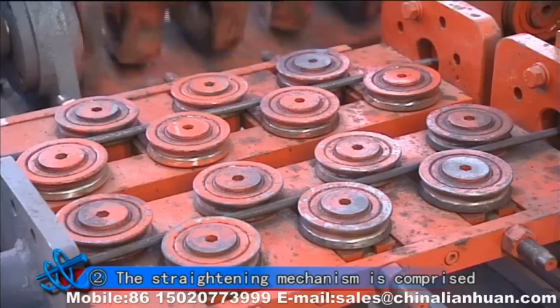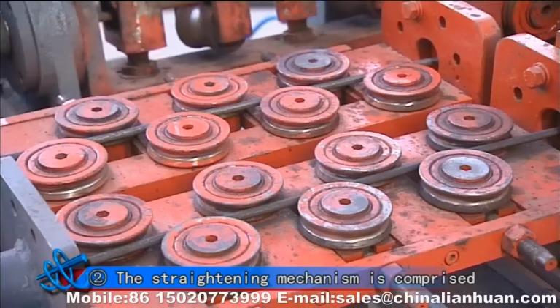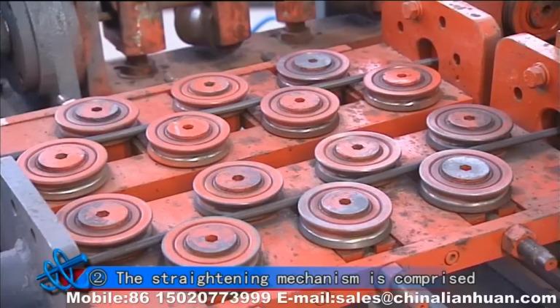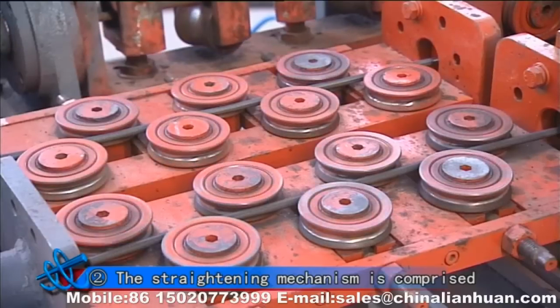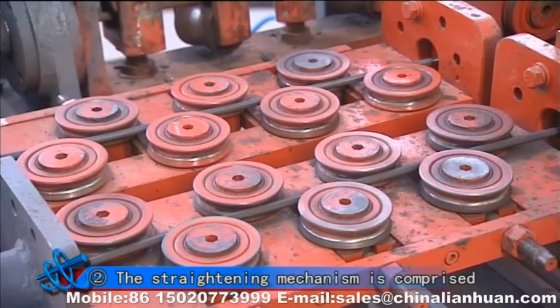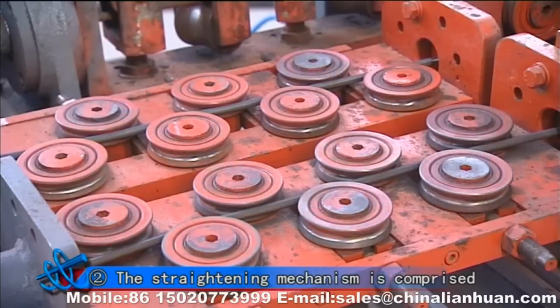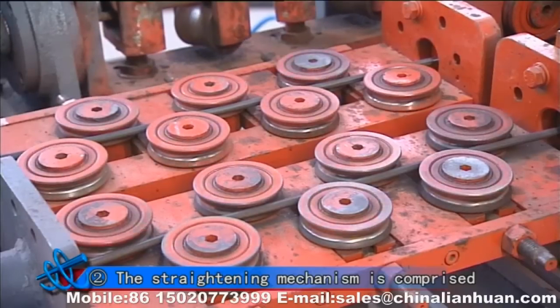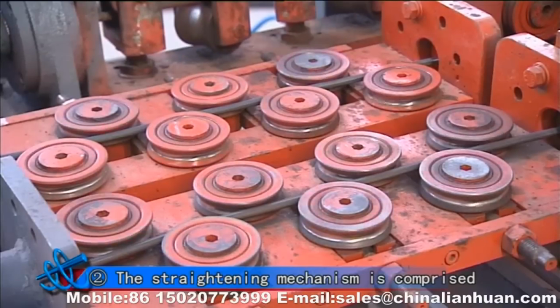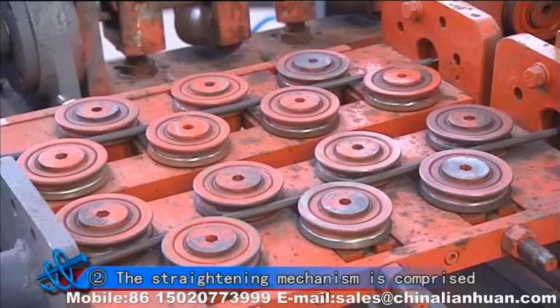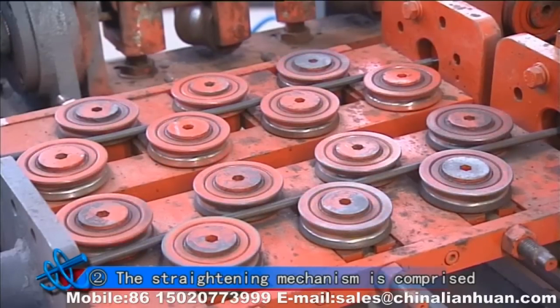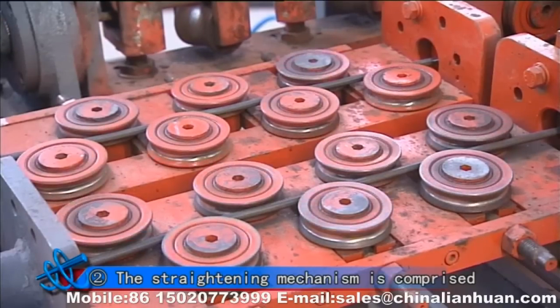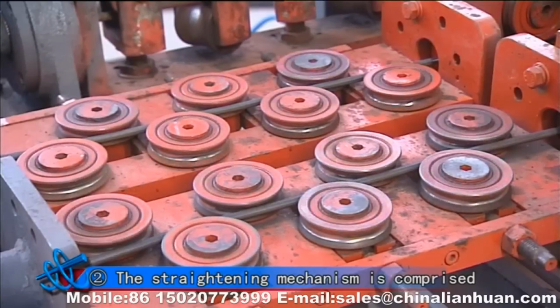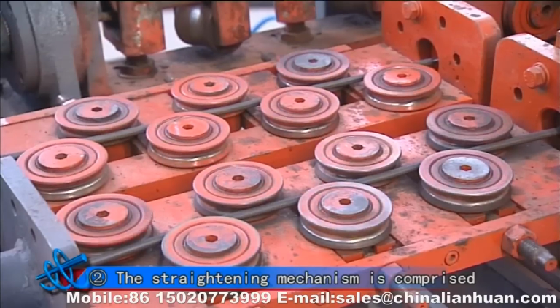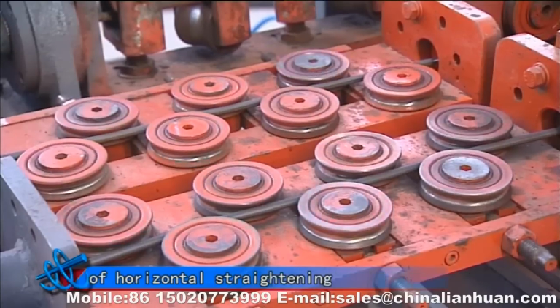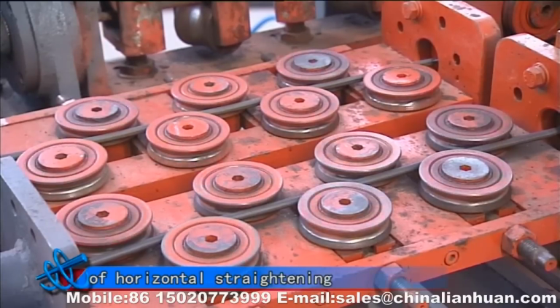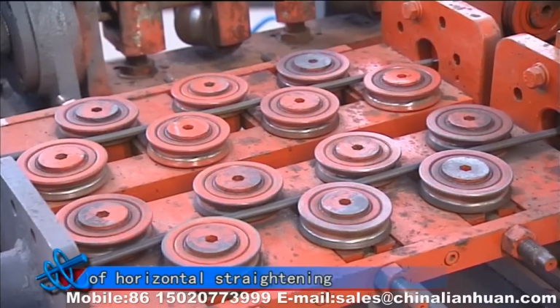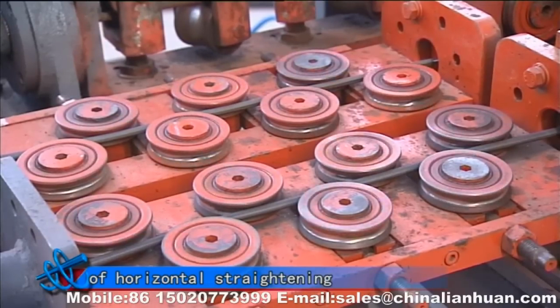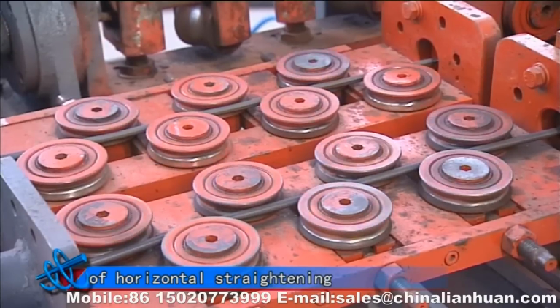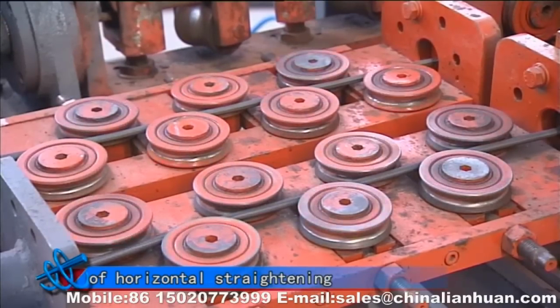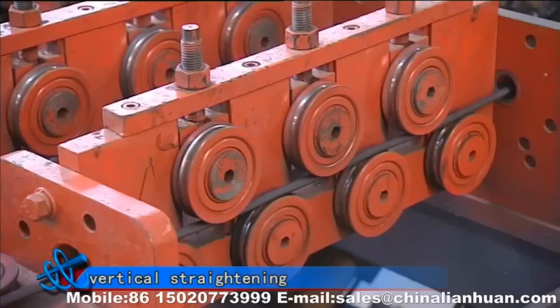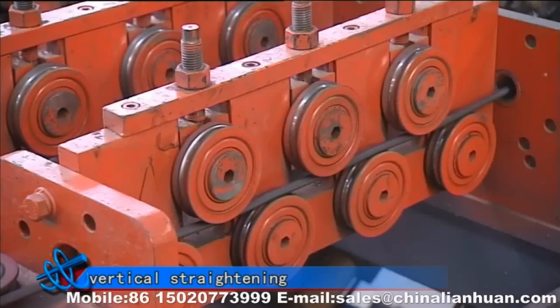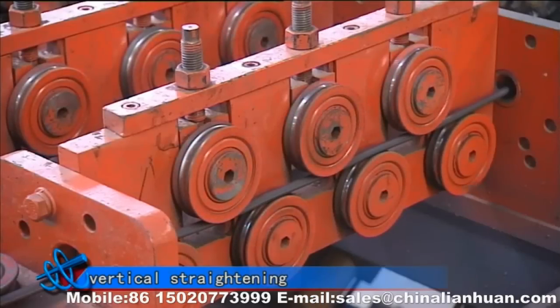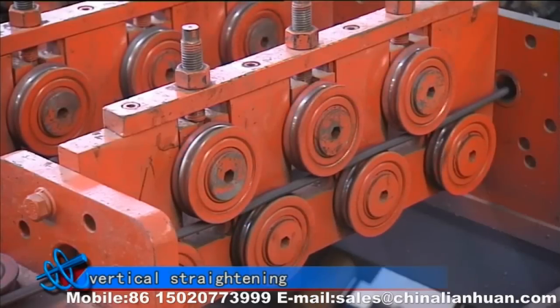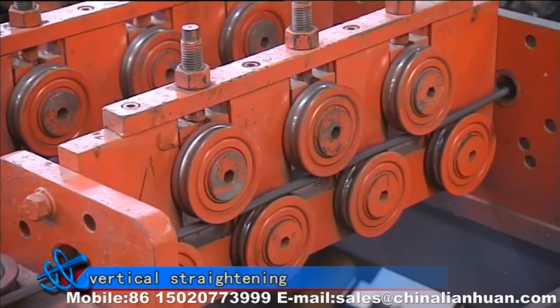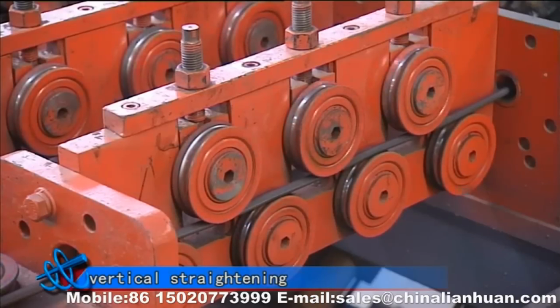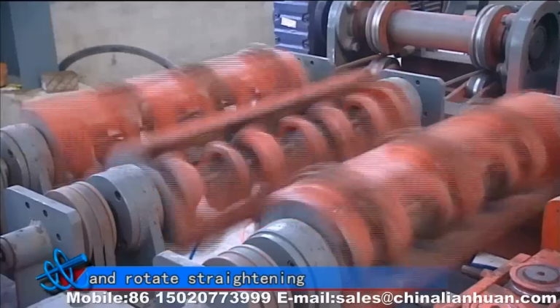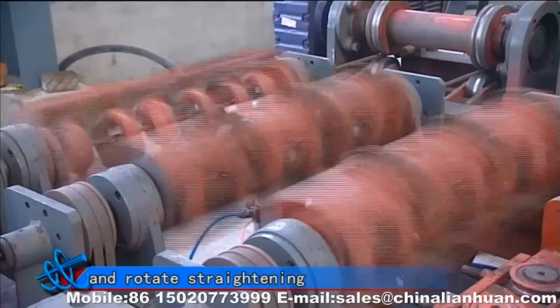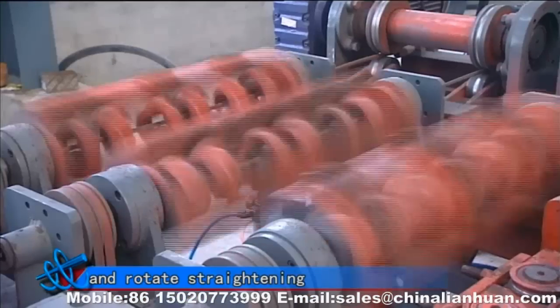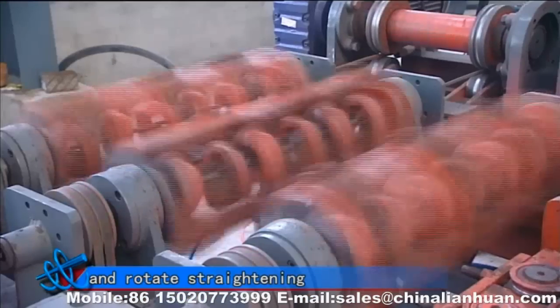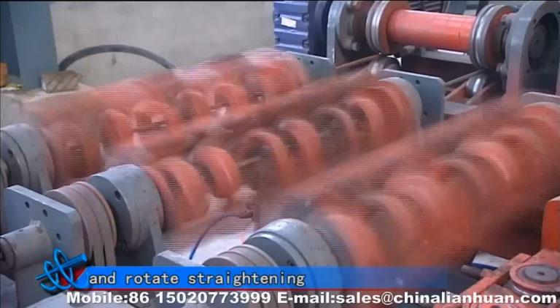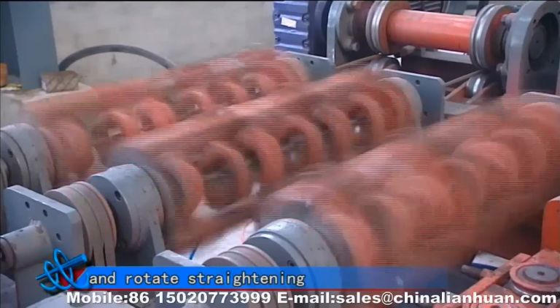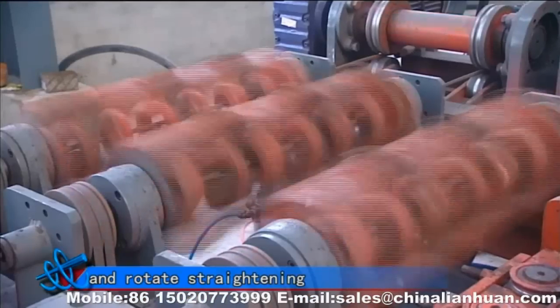Two, the straightening mechanism is comprised of horizontal straightening, vertical straightening and rotate straightening.